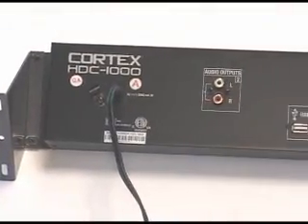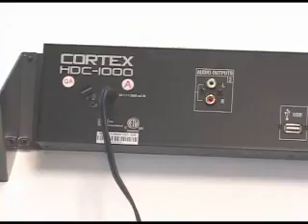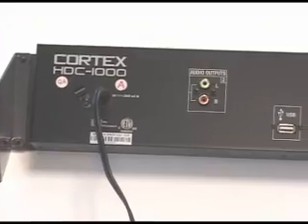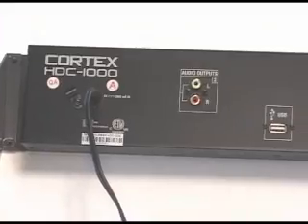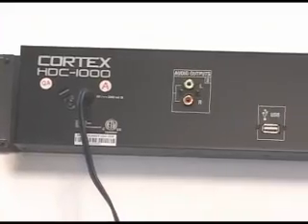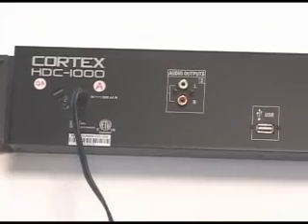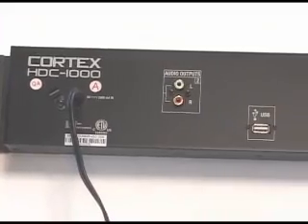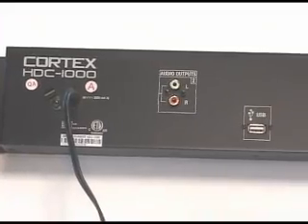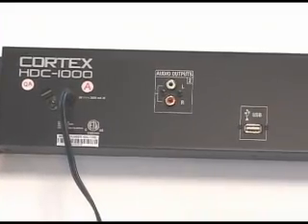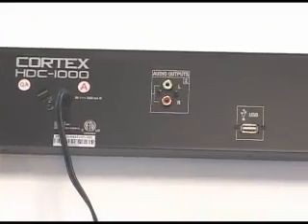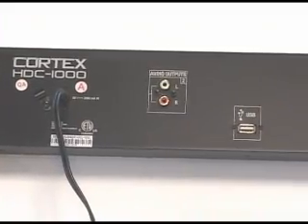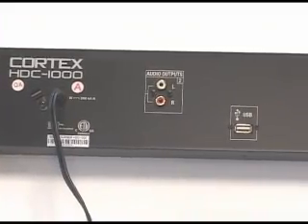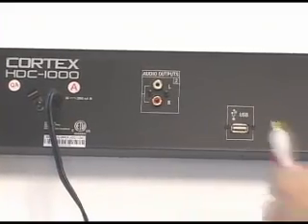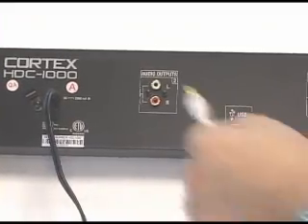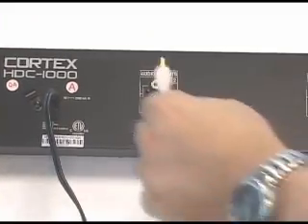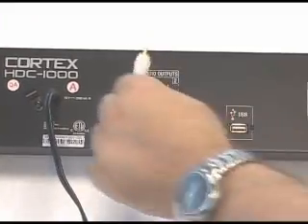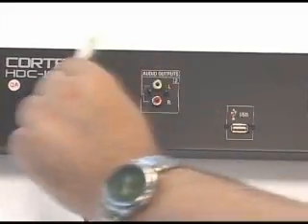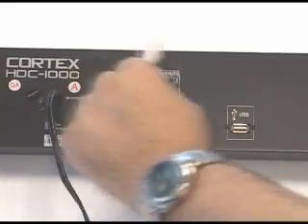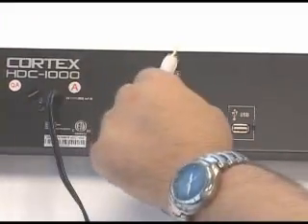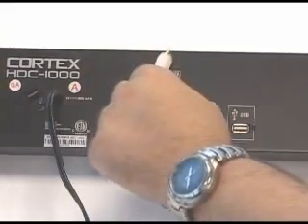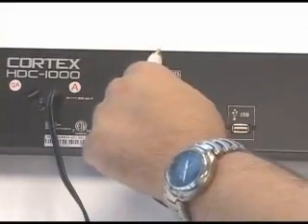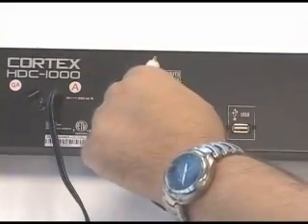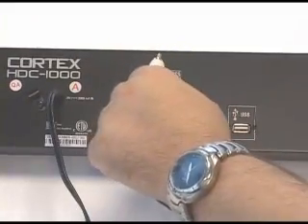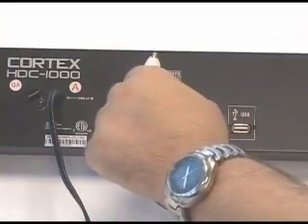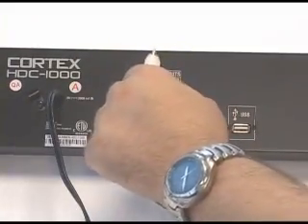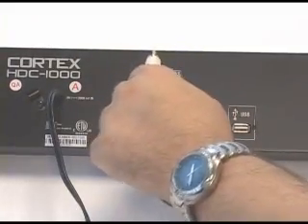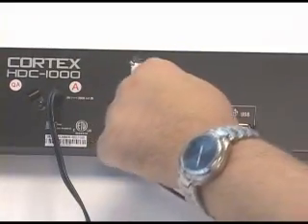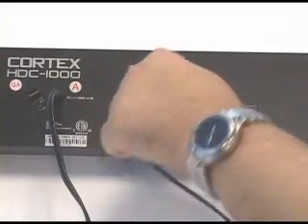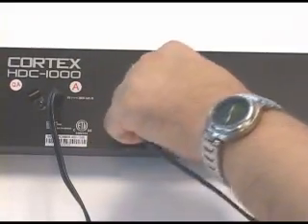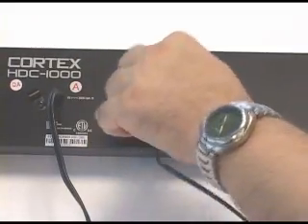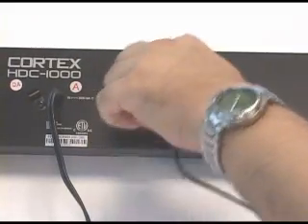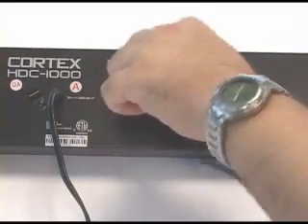Connect the RCA audio outputs on both sides of the unit to a suitable audio mixer.